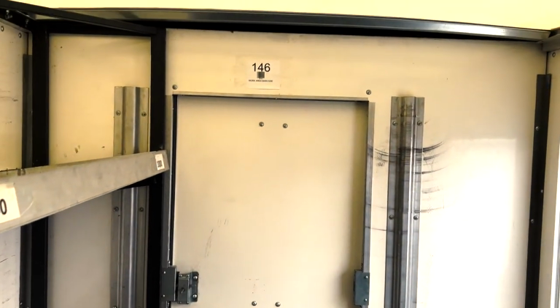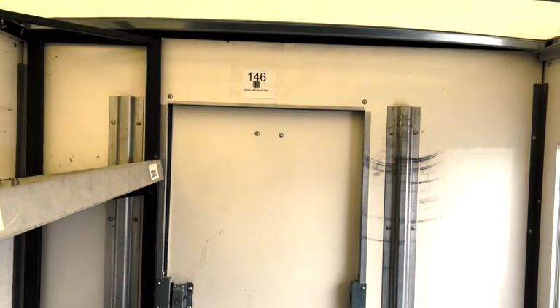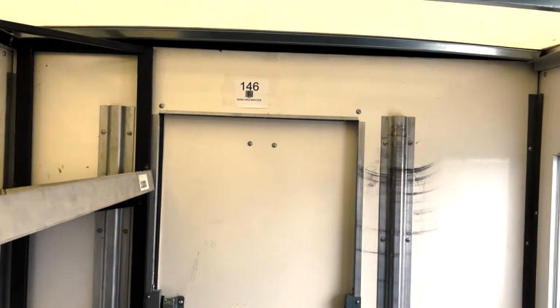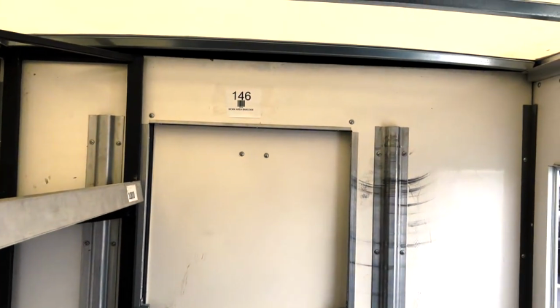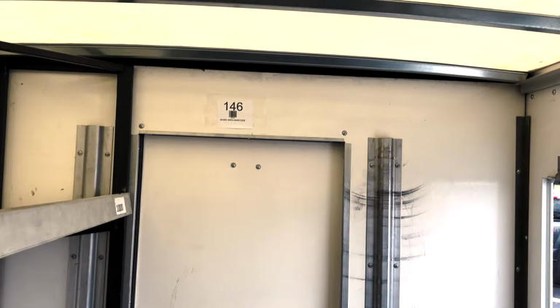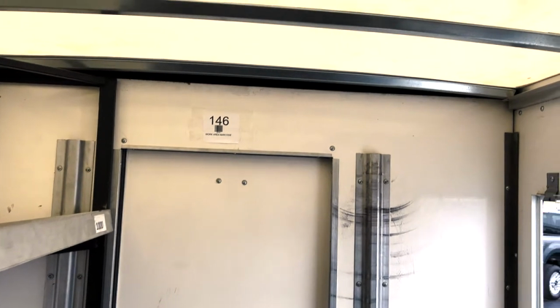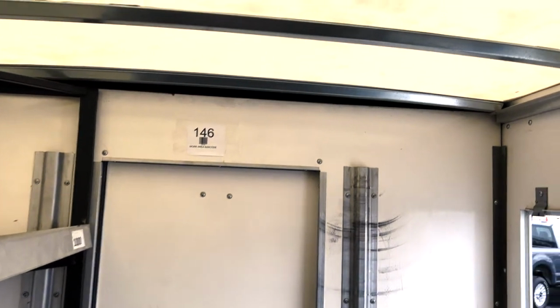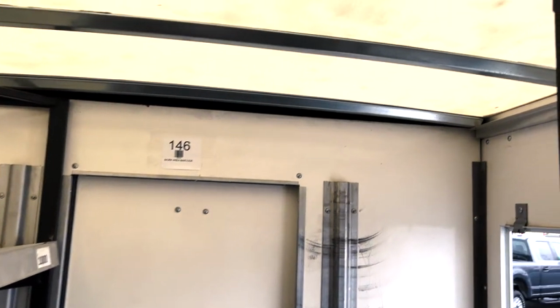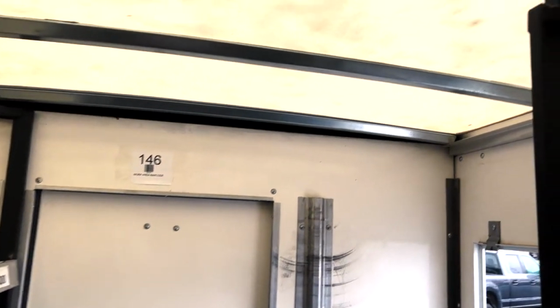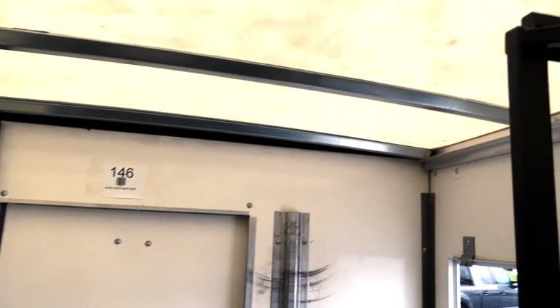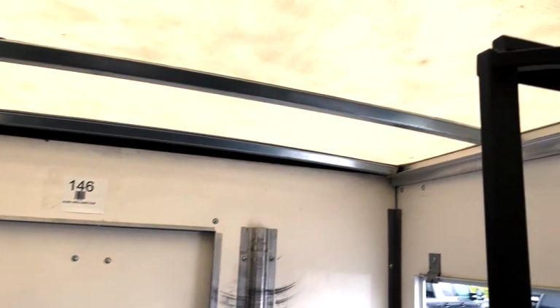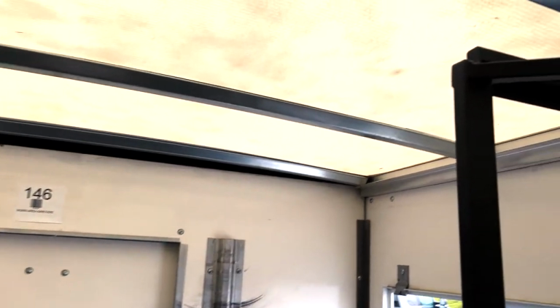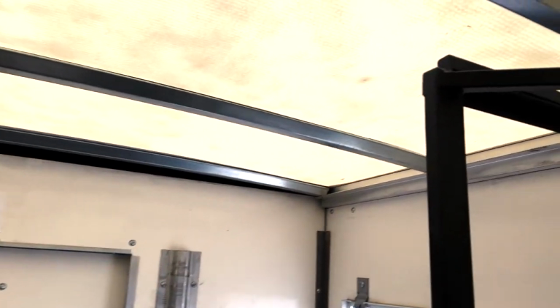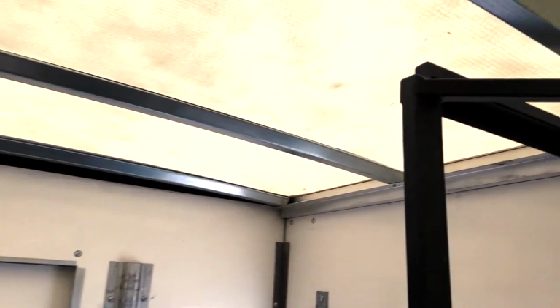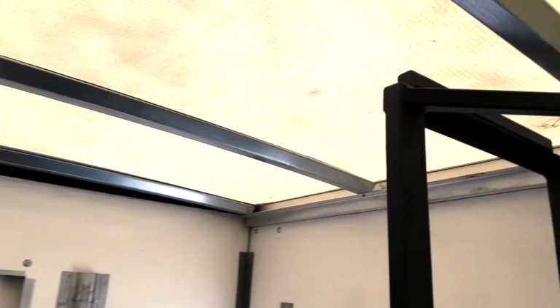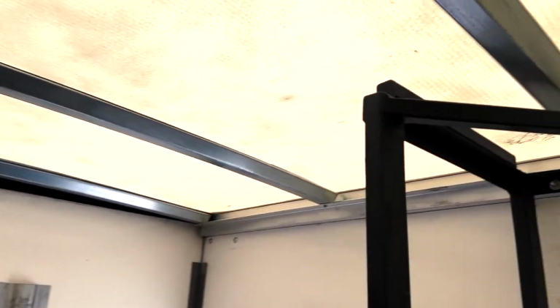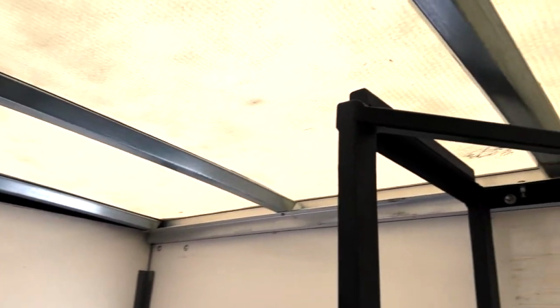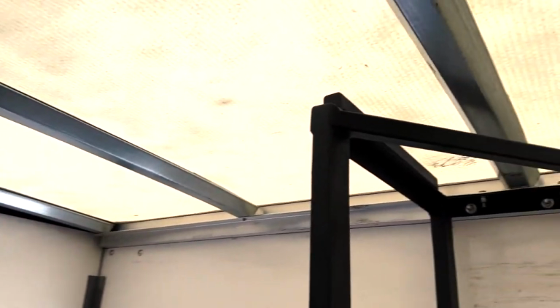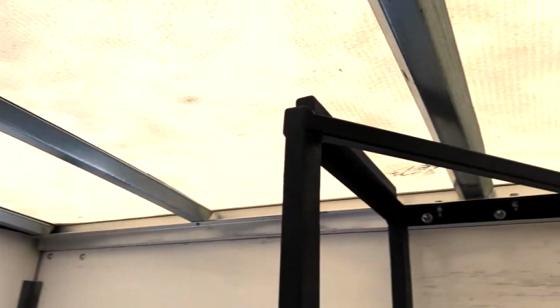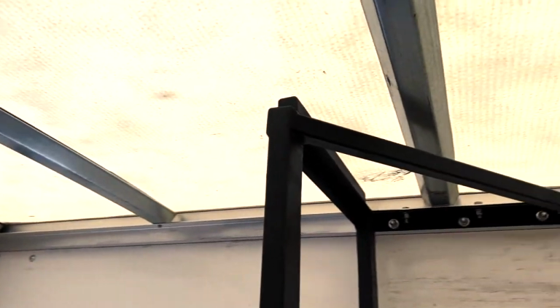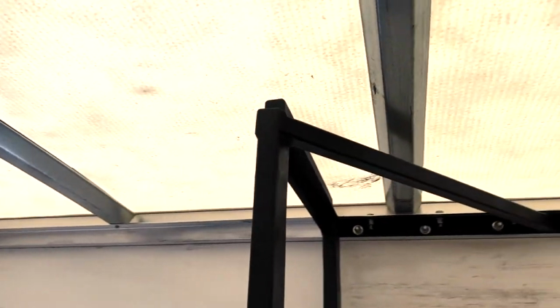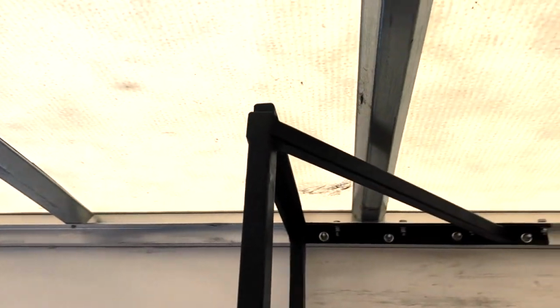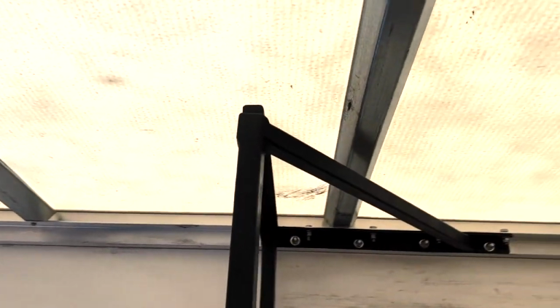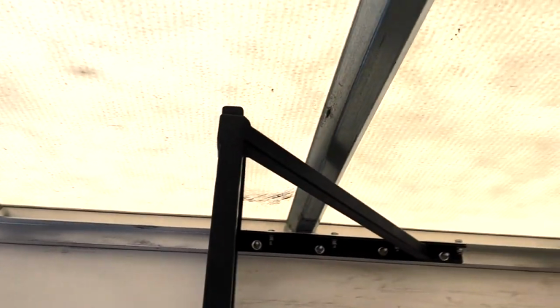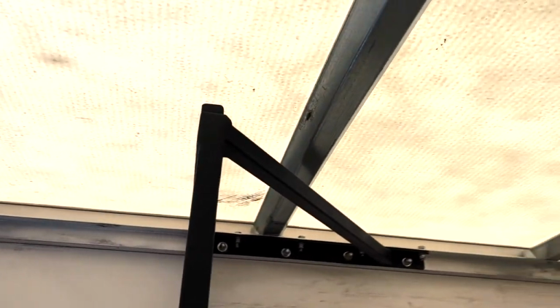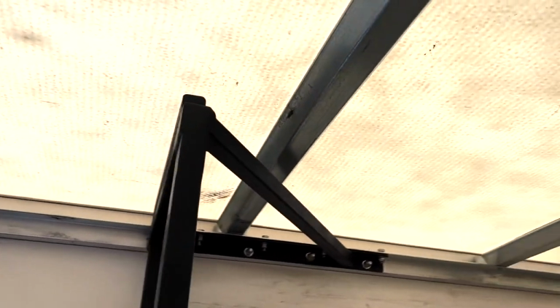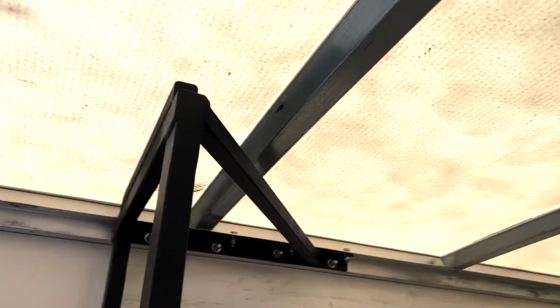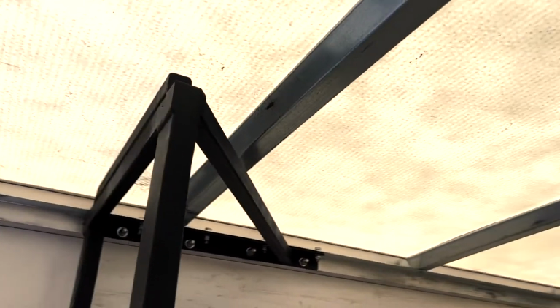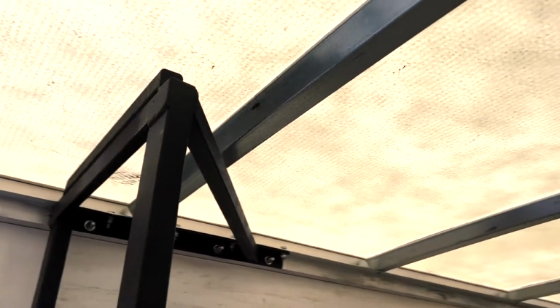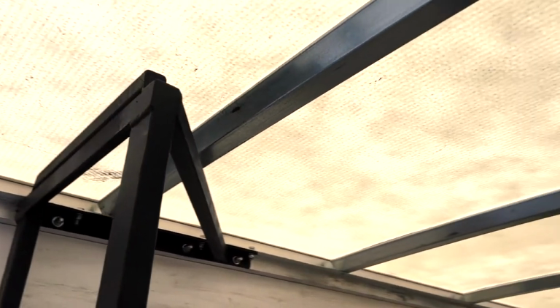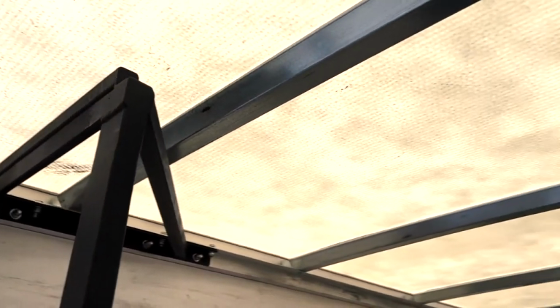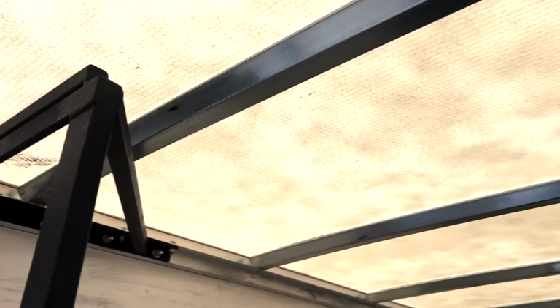Nice translucent roof, so when it's light outside you don't need to turn on any lights. As you can see, it's plenty lit inside.